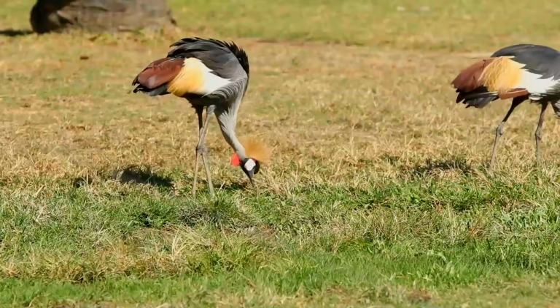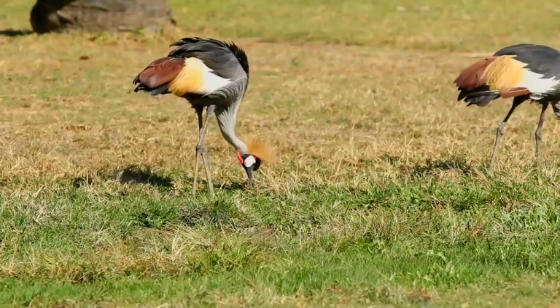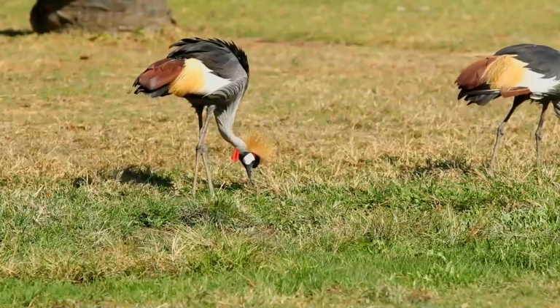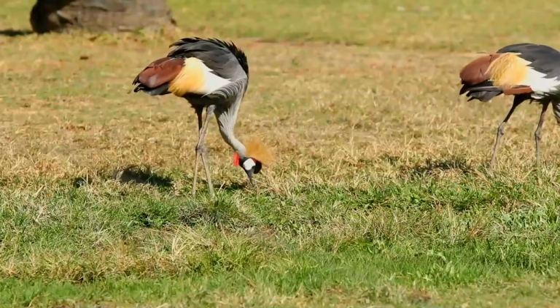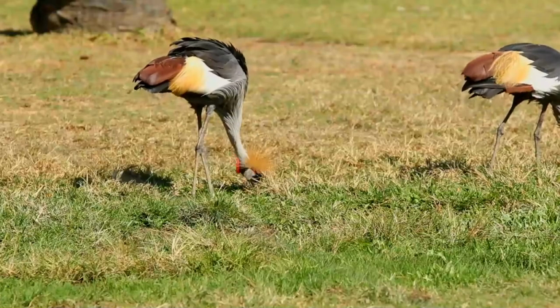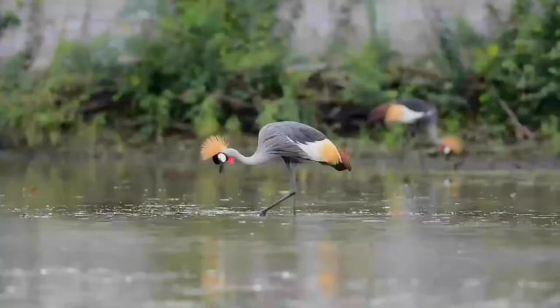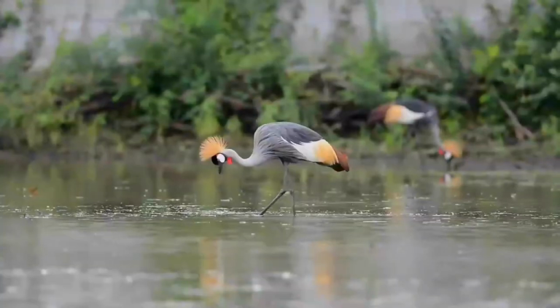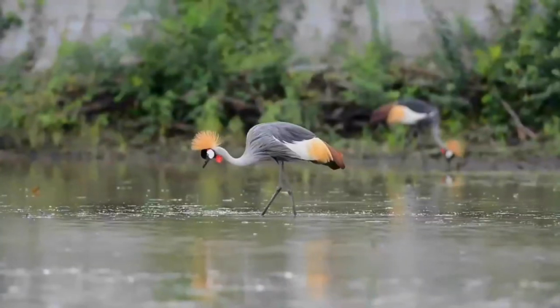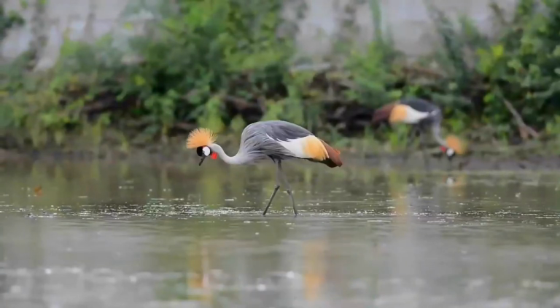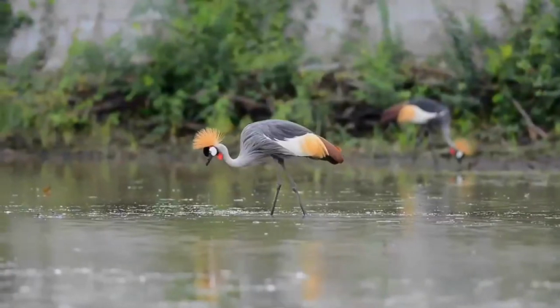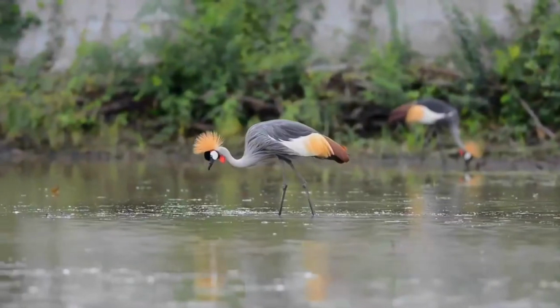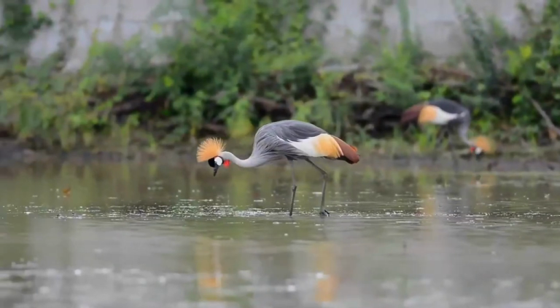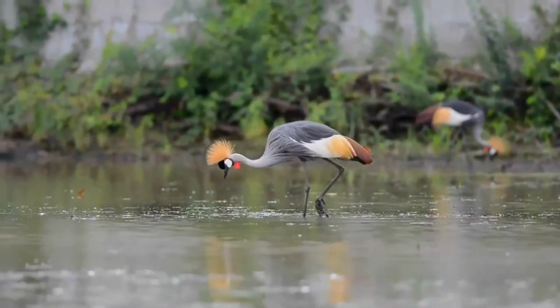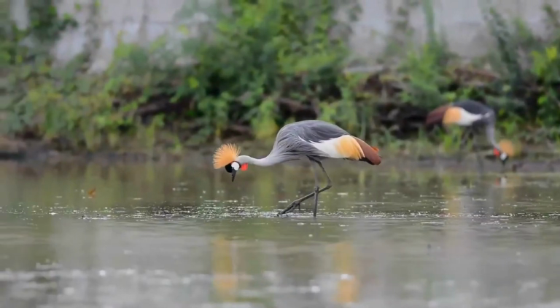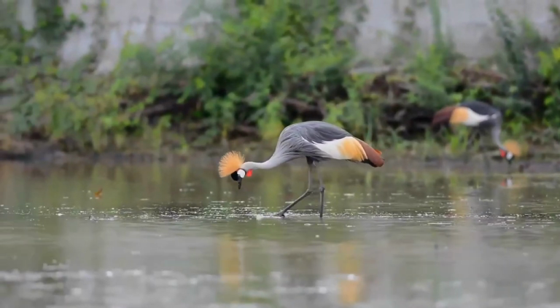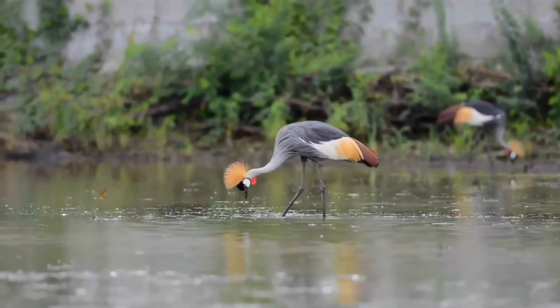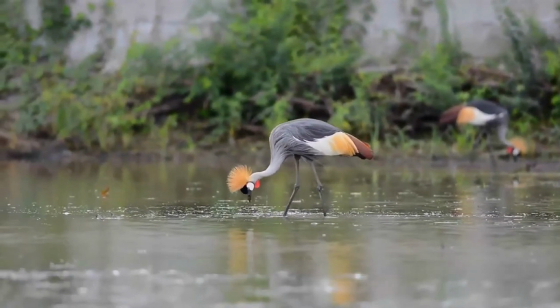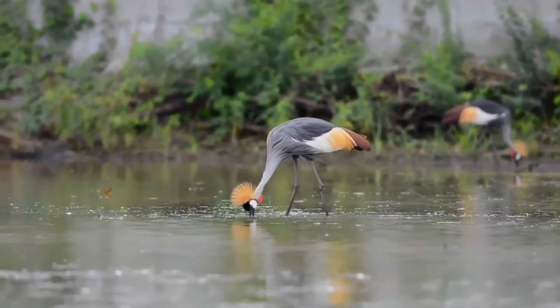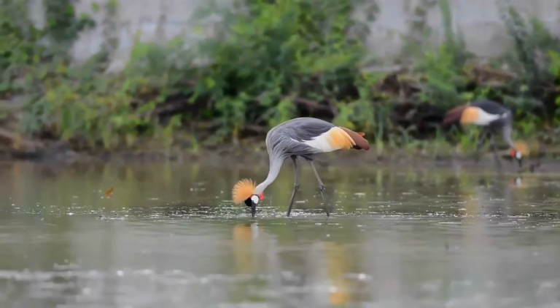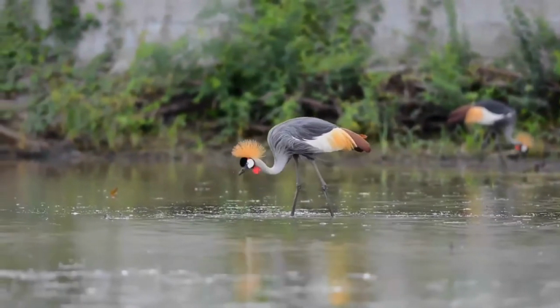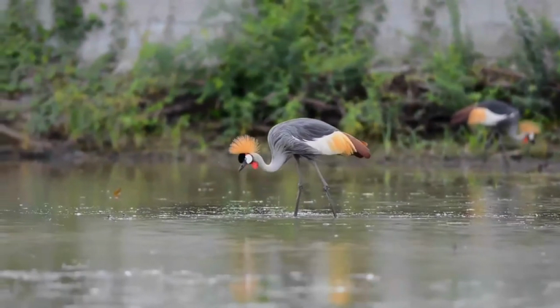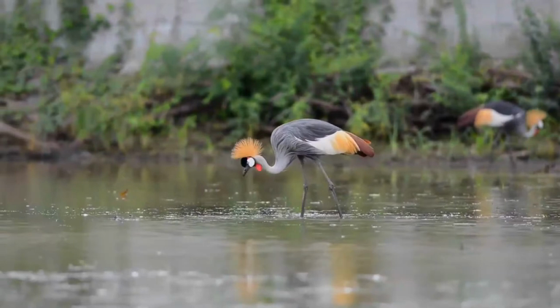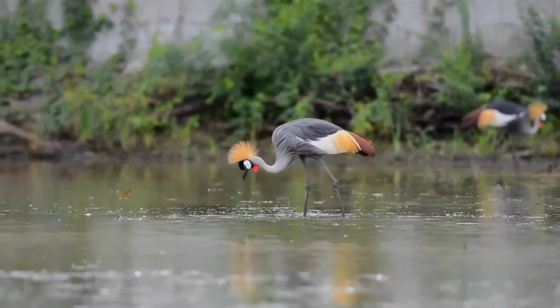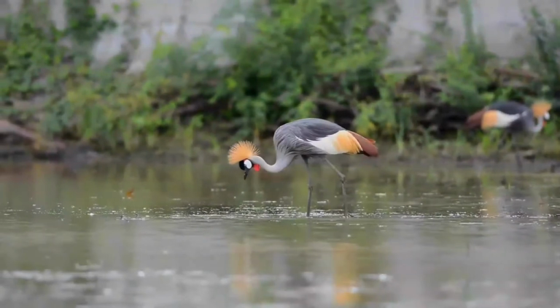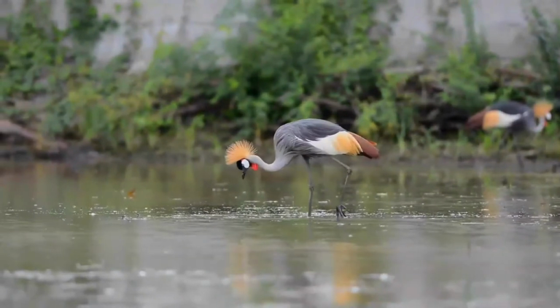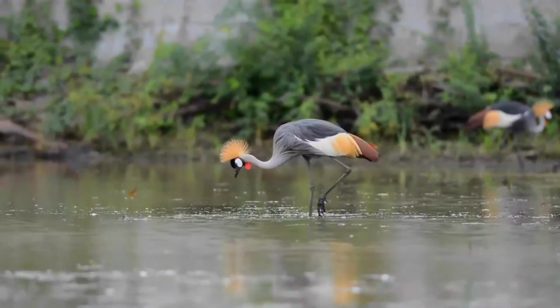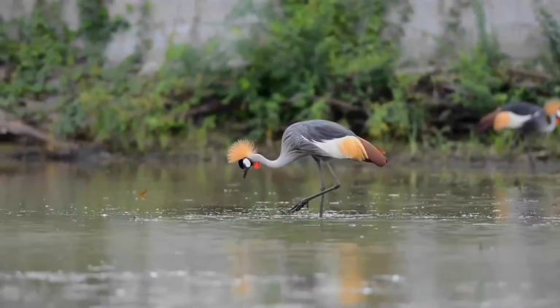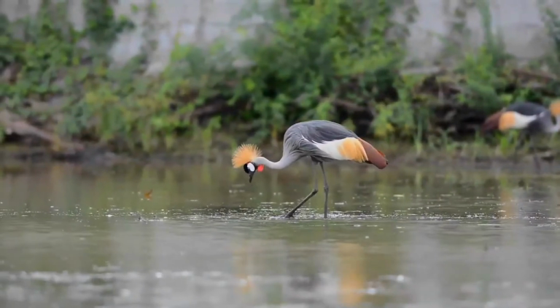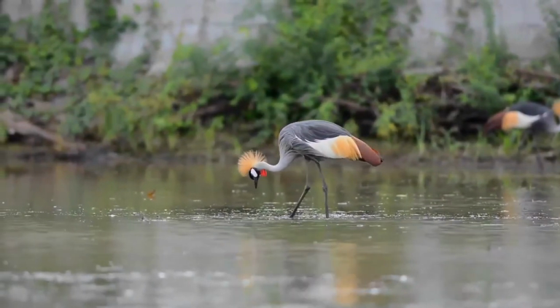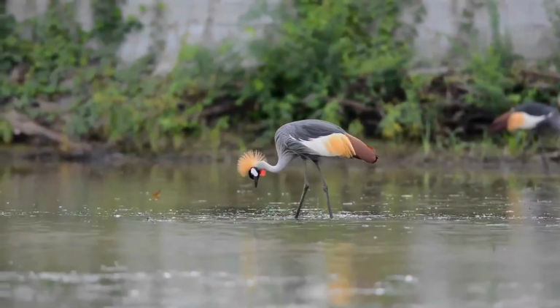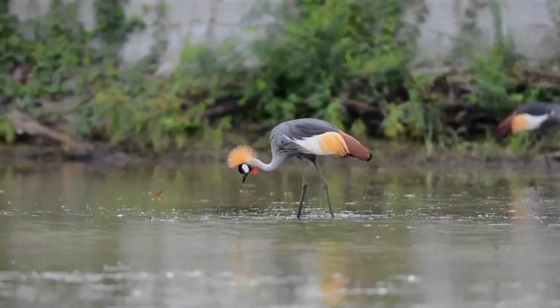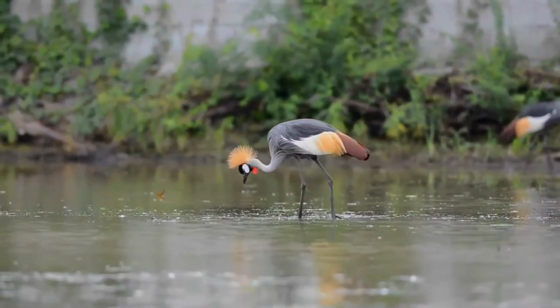The sexes are similar, although males tend to be slightly larger. Young birds are greyer than adults, with a feathered buff face.